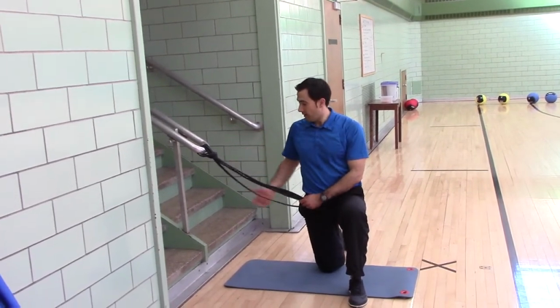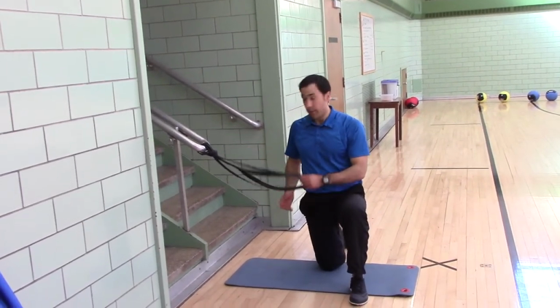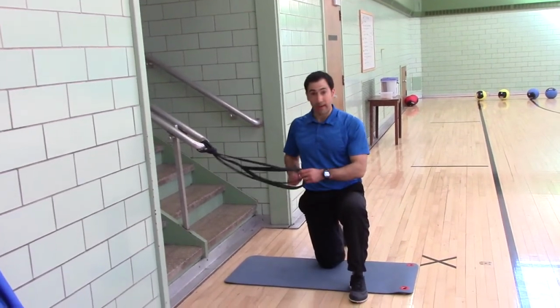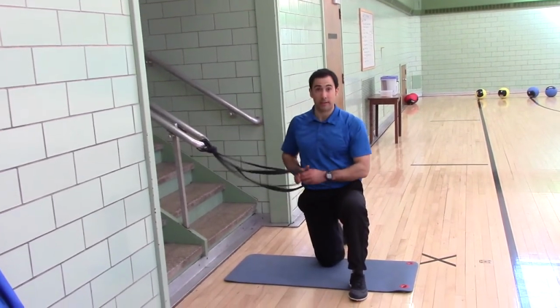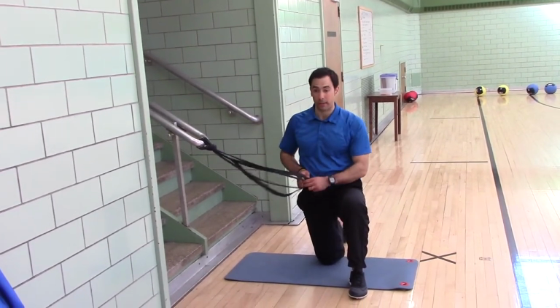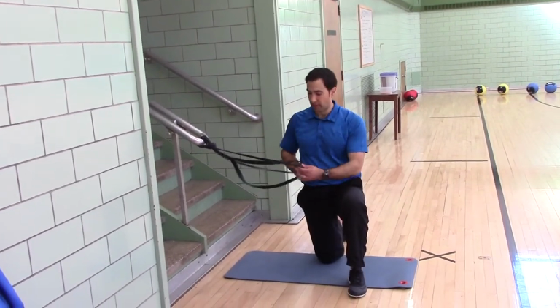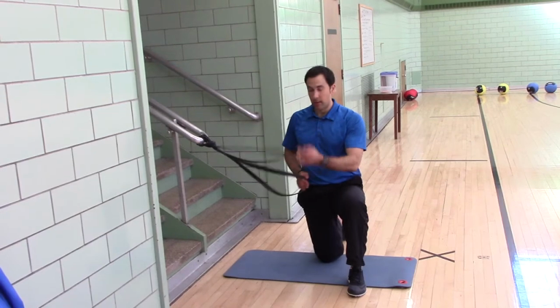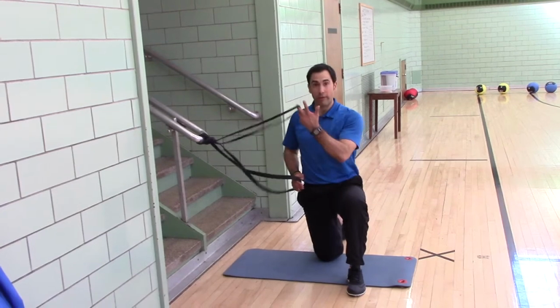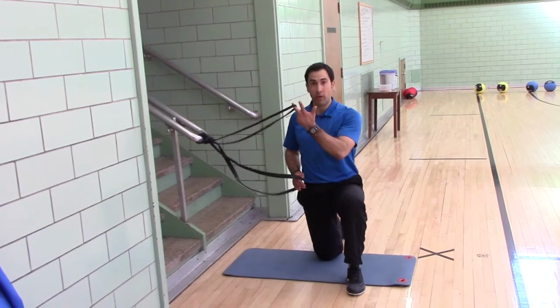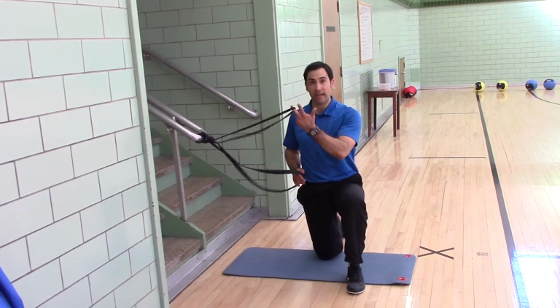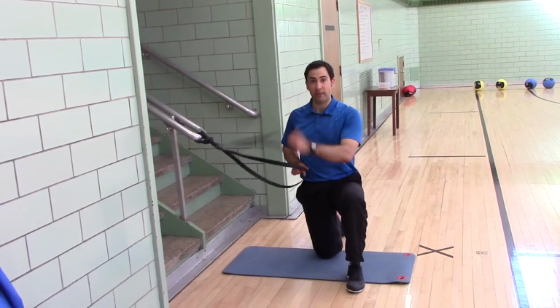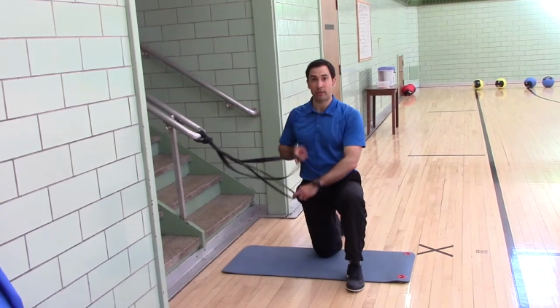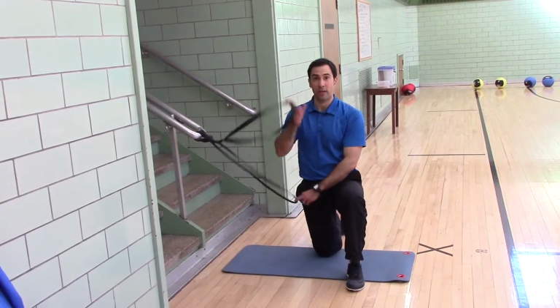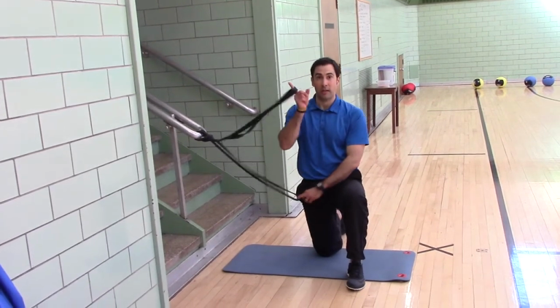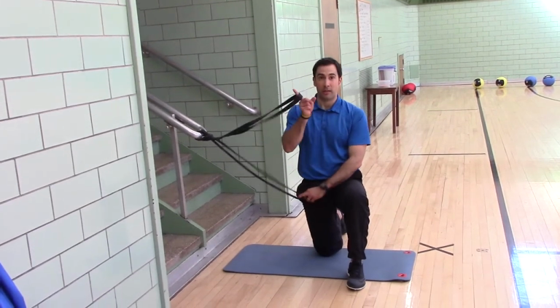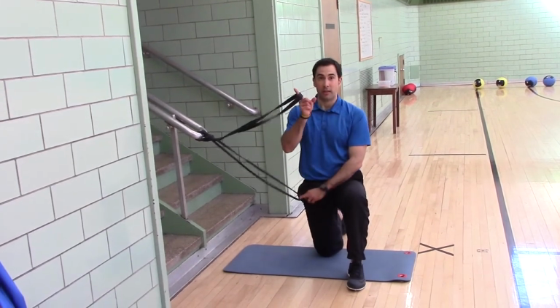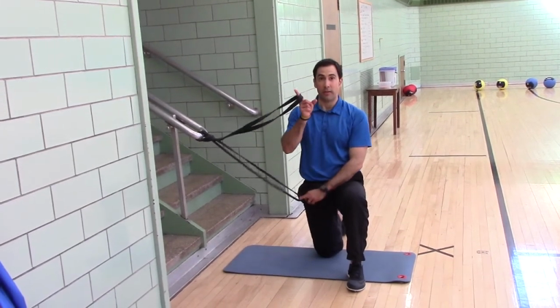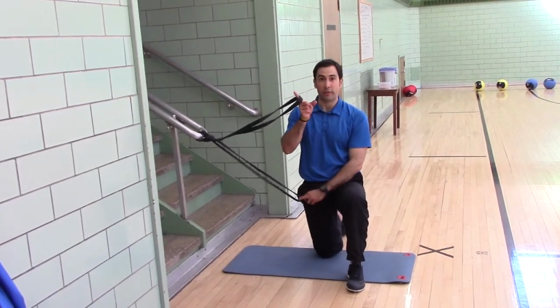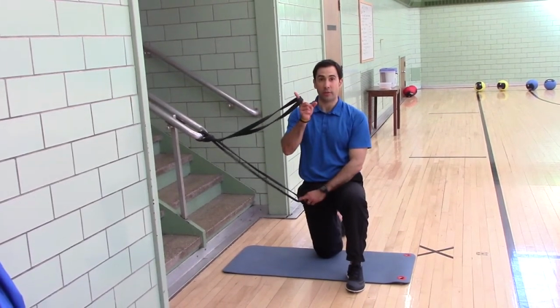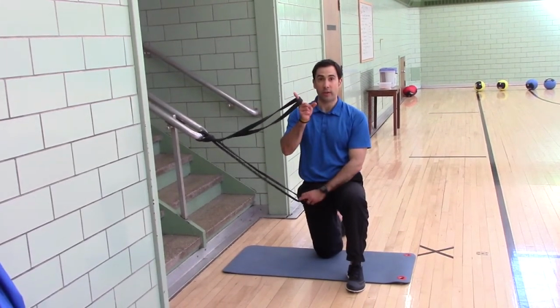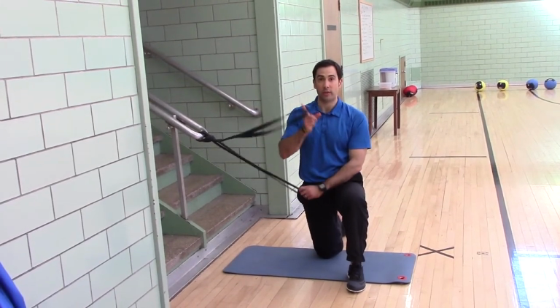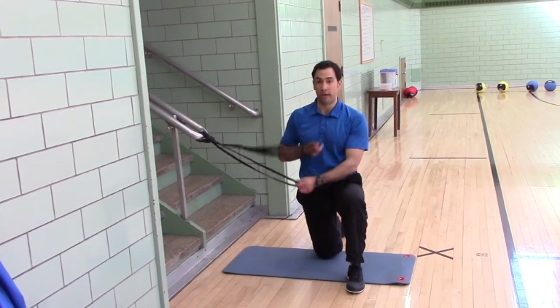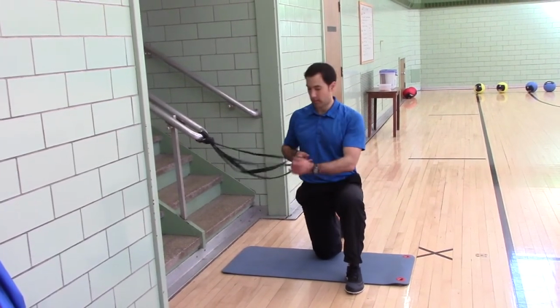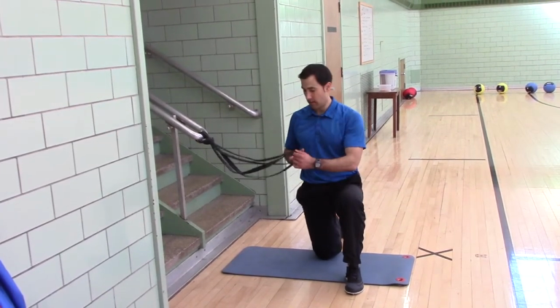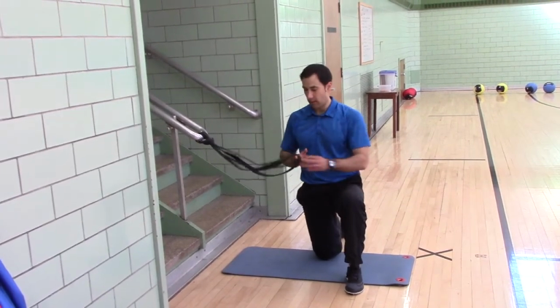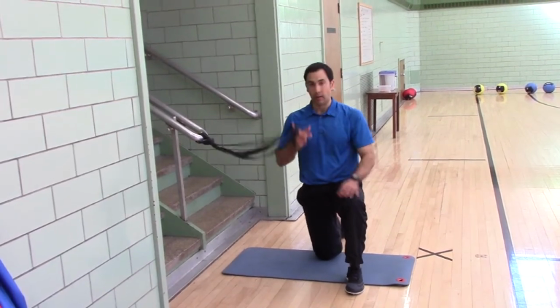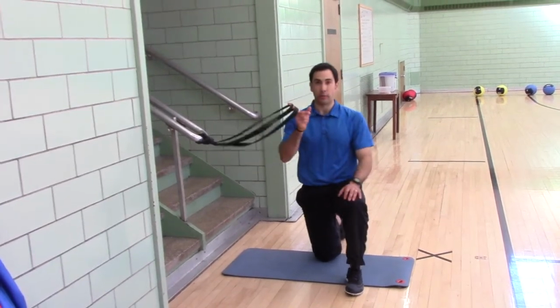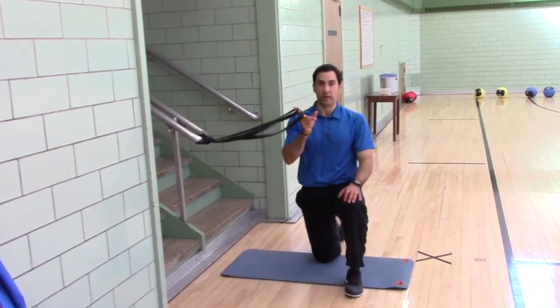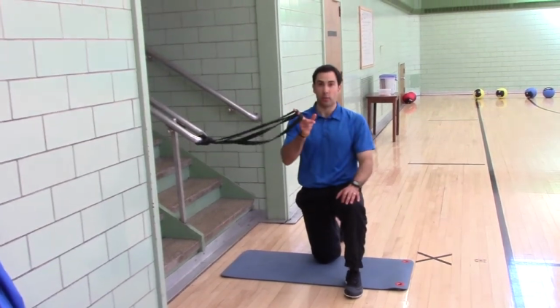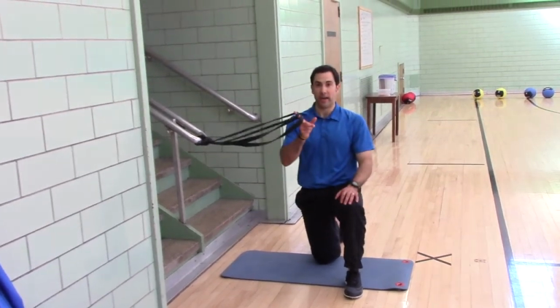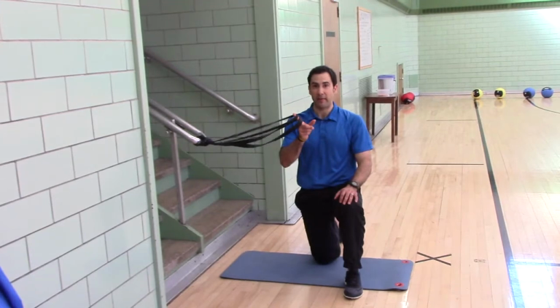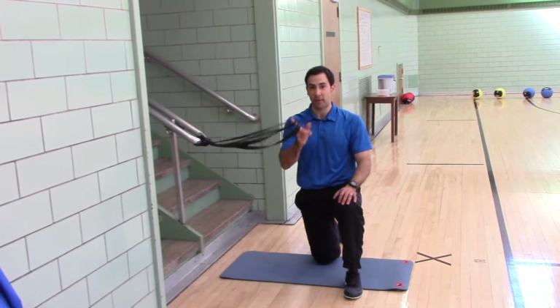The bands: level one is a half inch, level two is a one inch, level three is a one and a half inch.